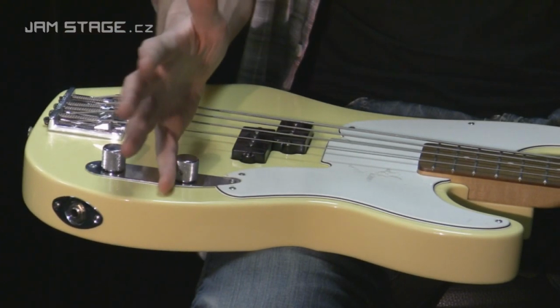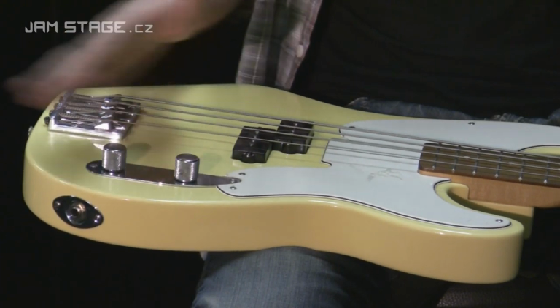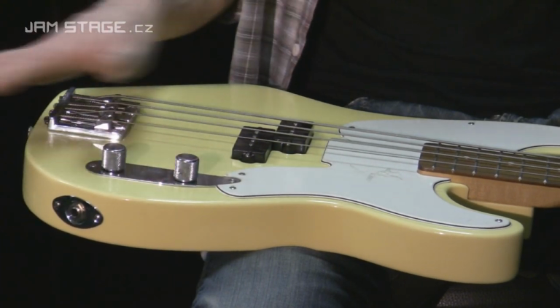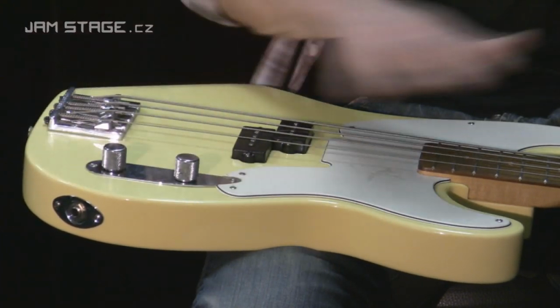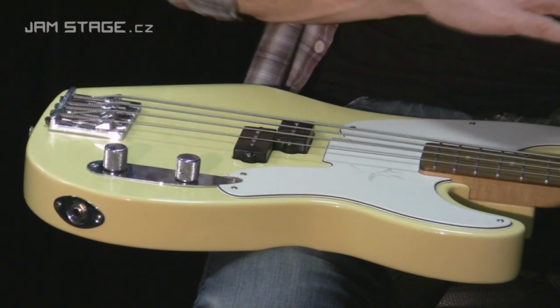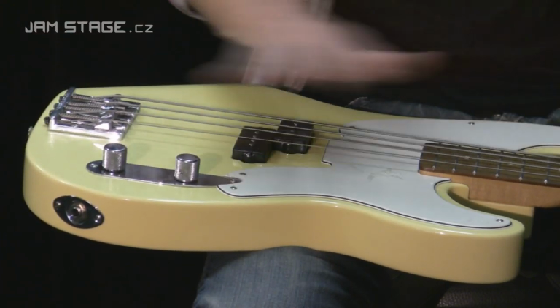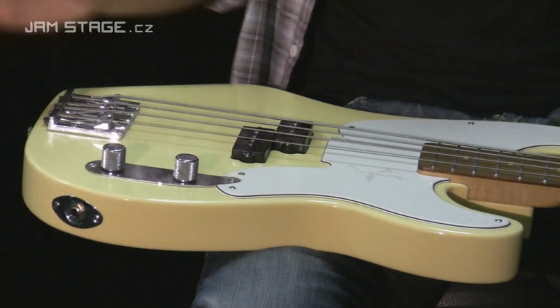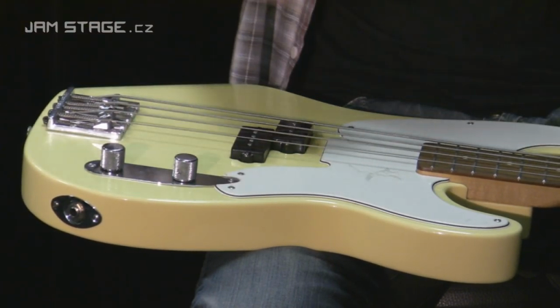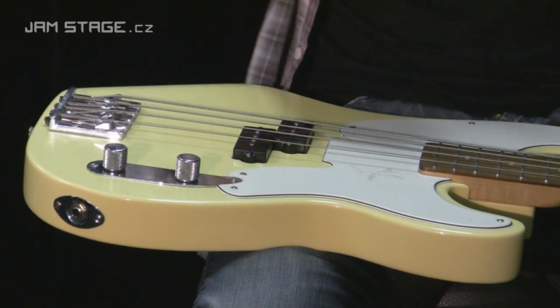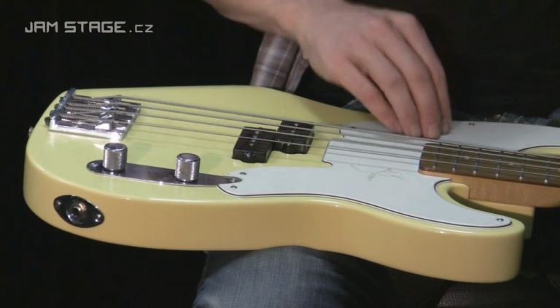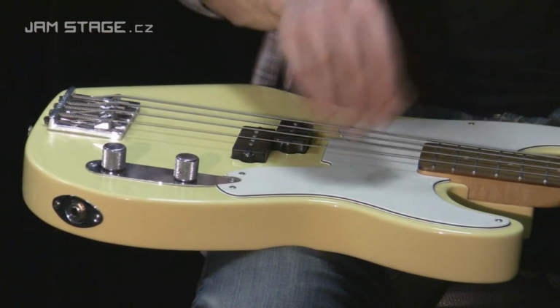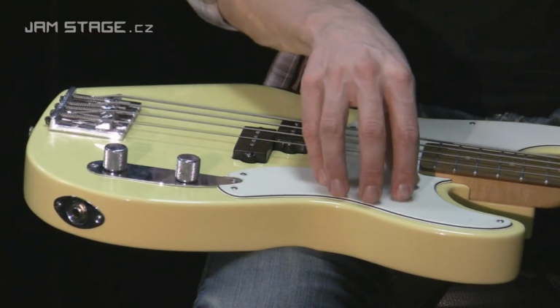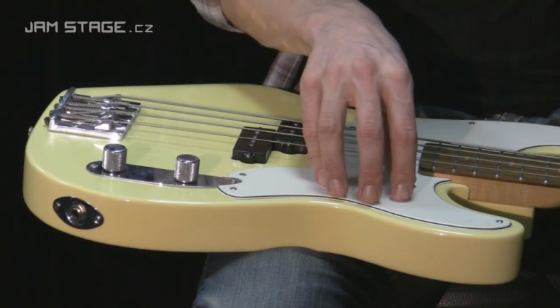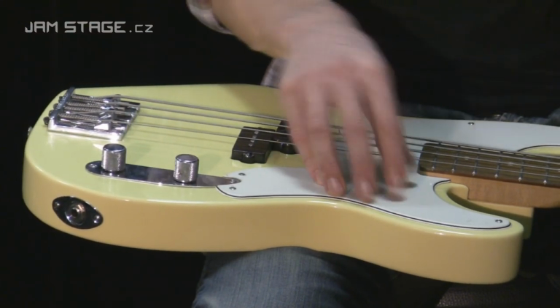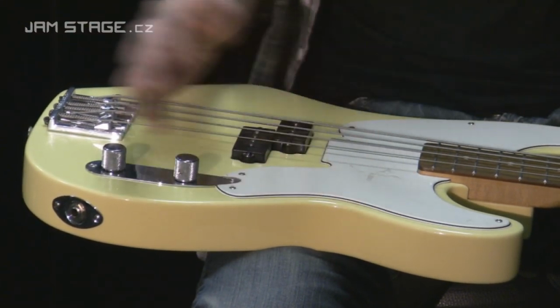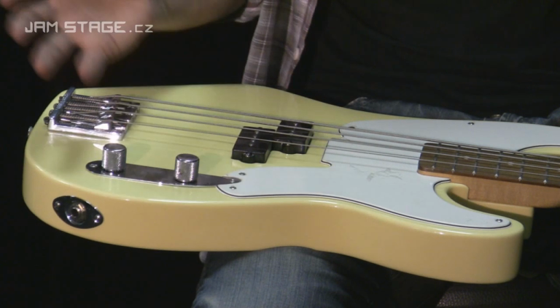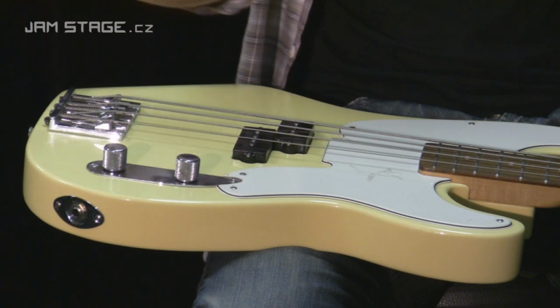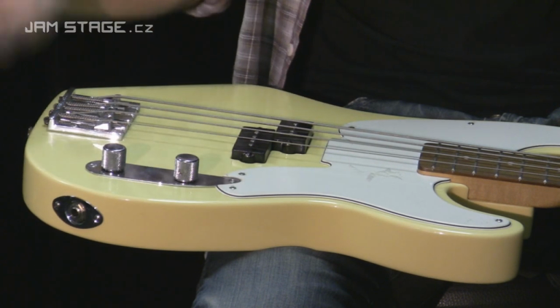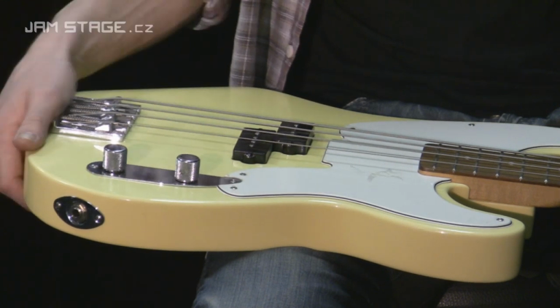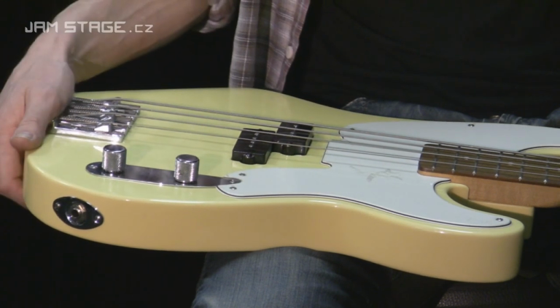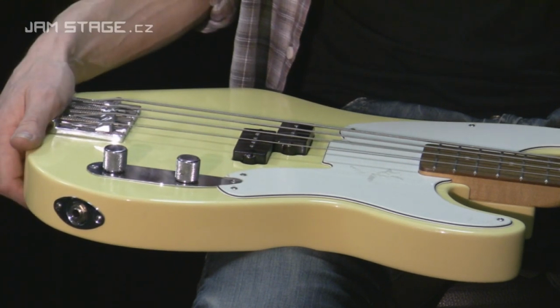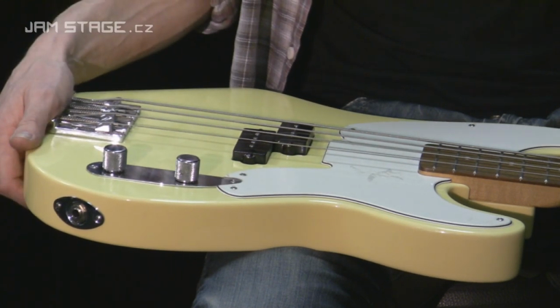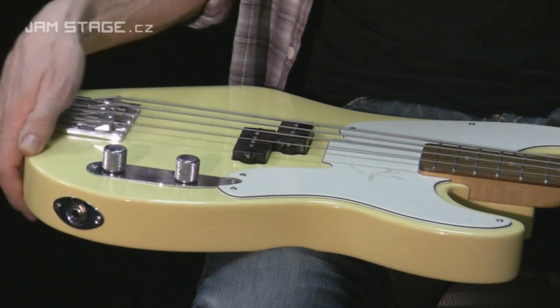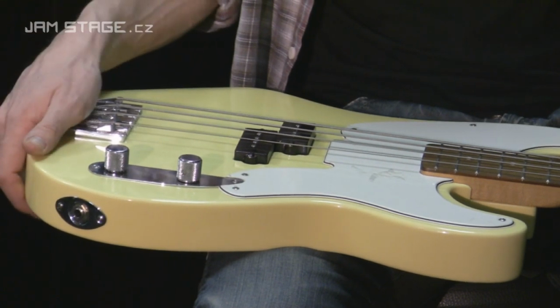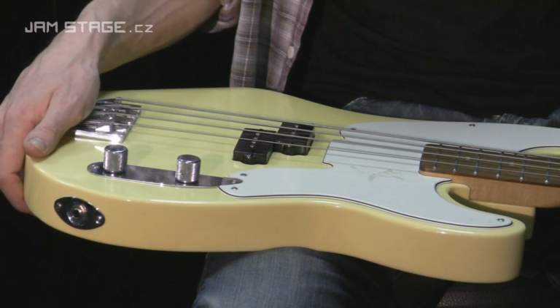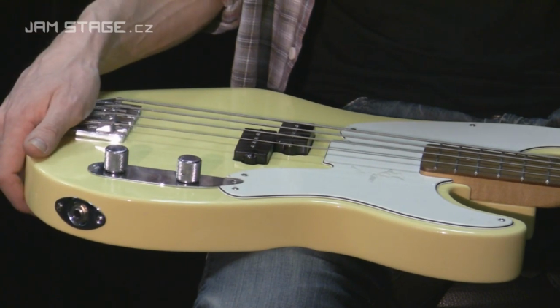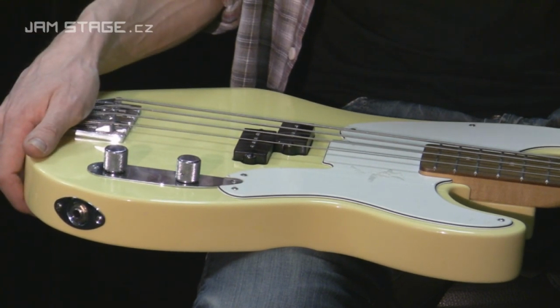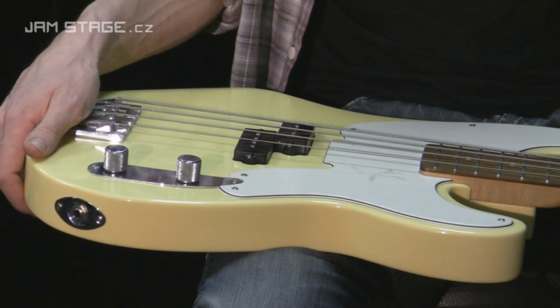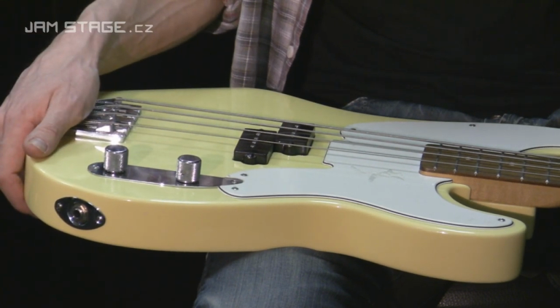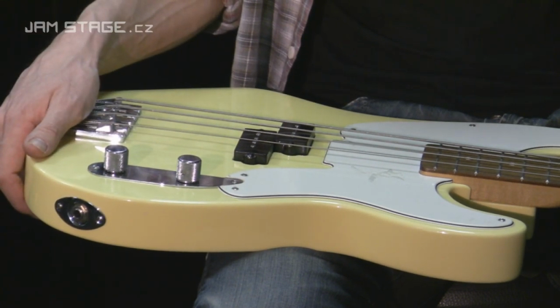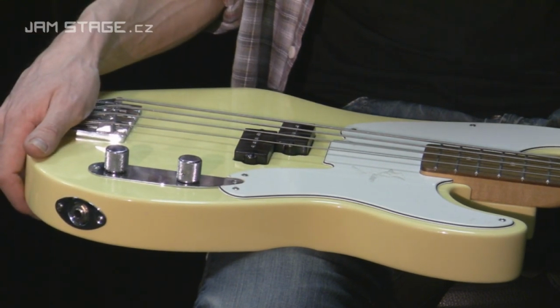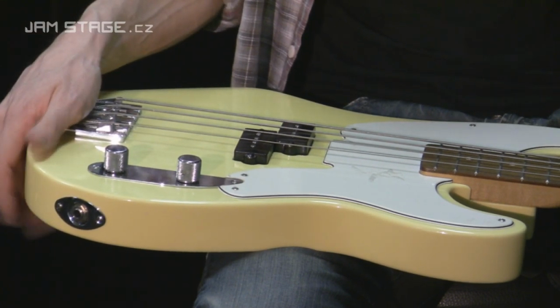Ovladače původní, pickguard taky původní, jak jsme zvyklí u těch originálů.